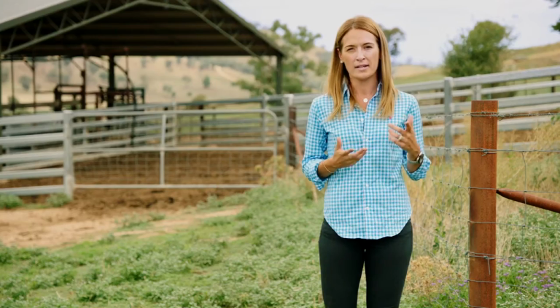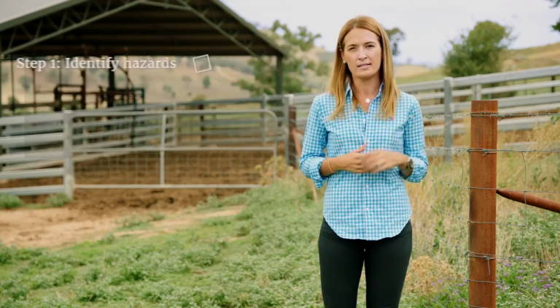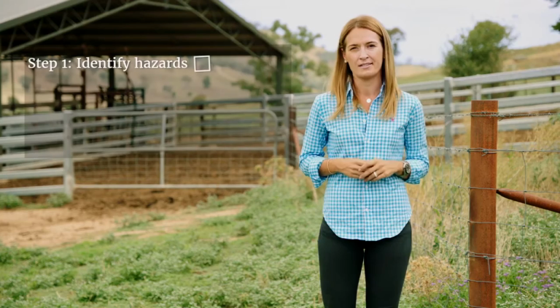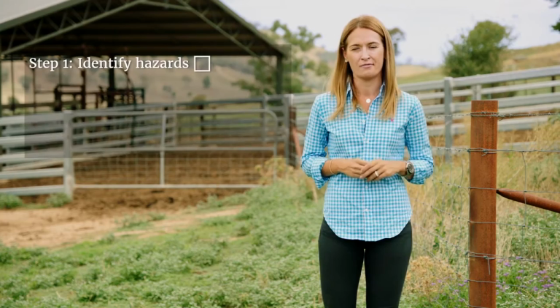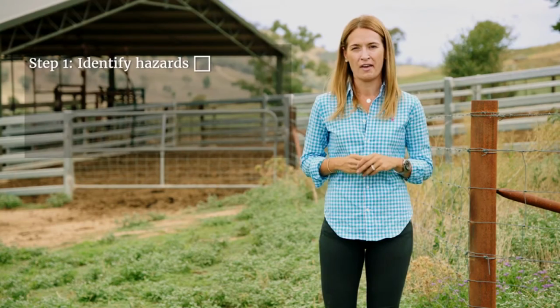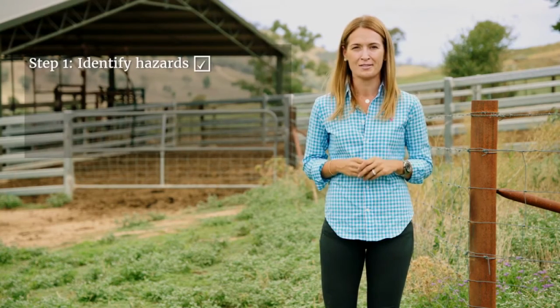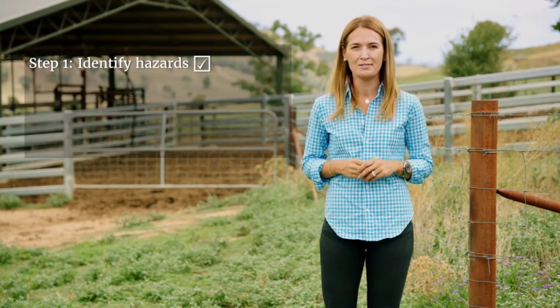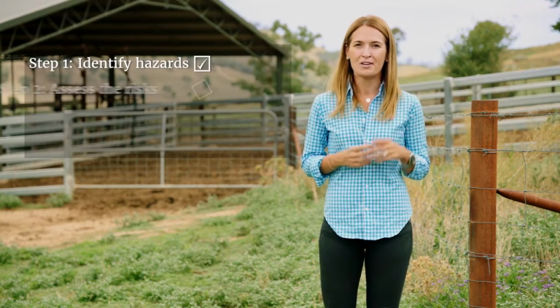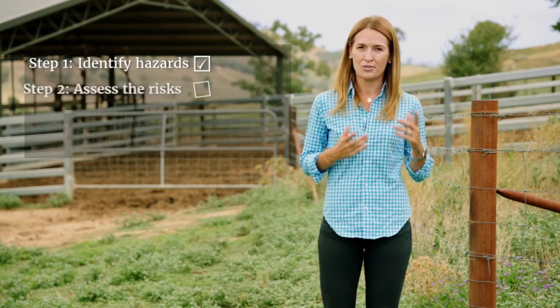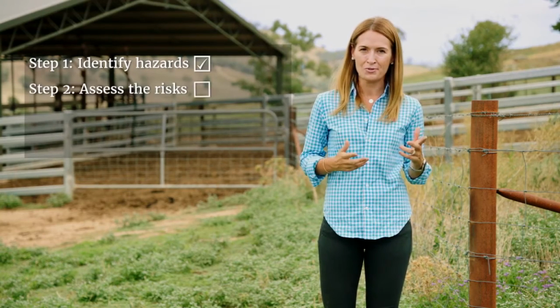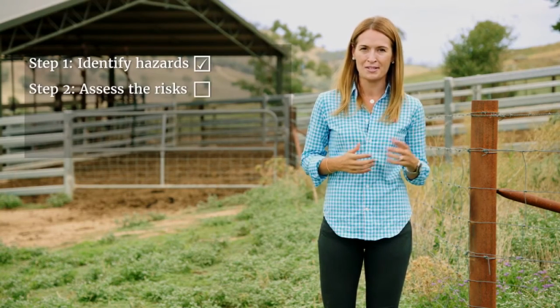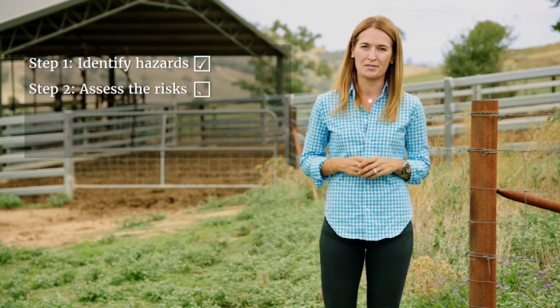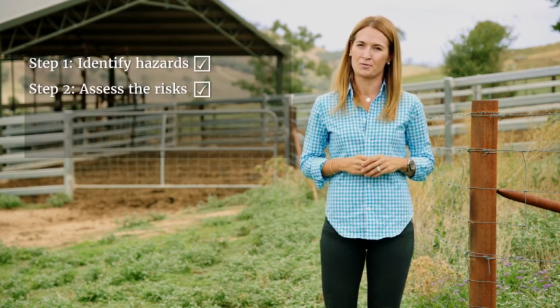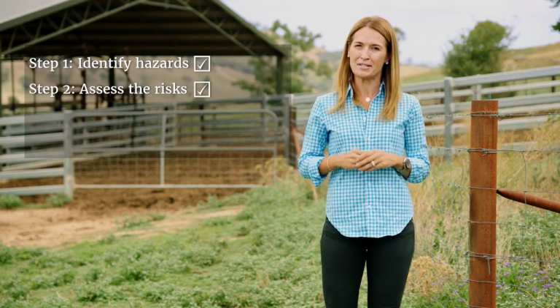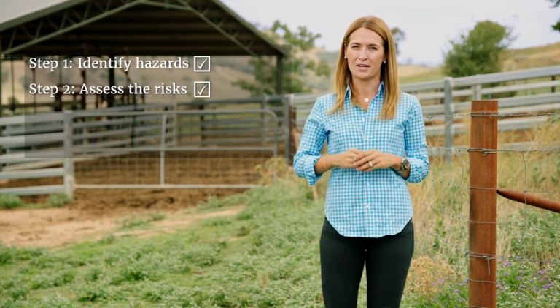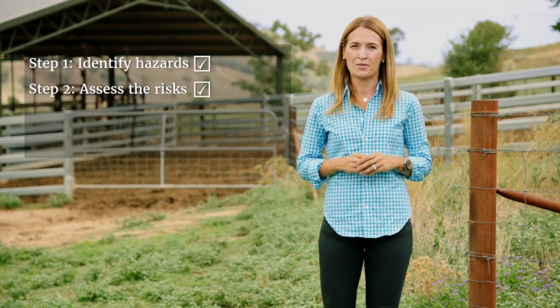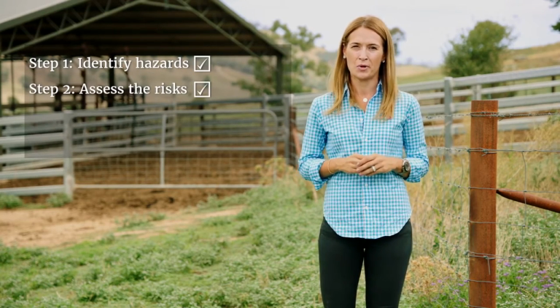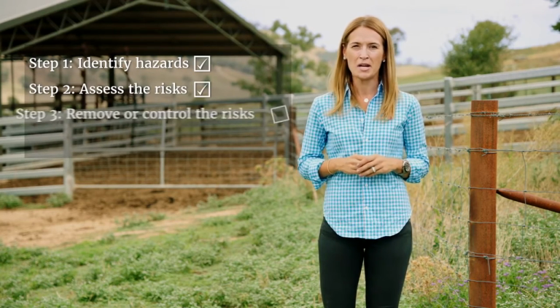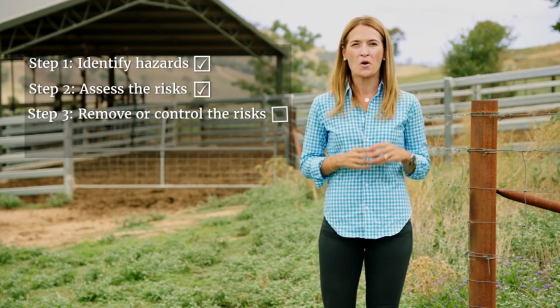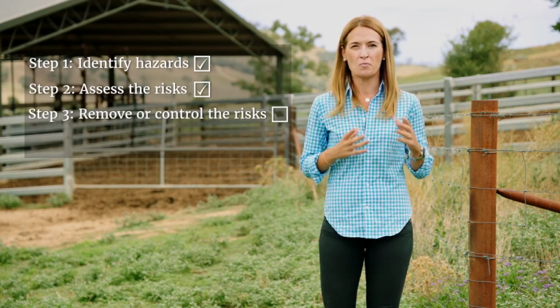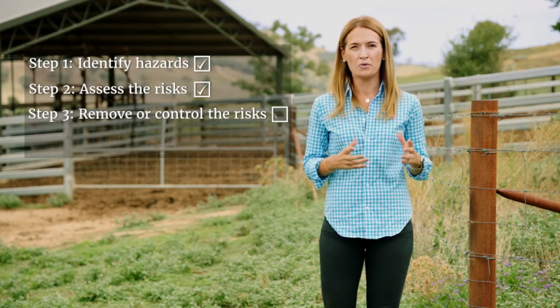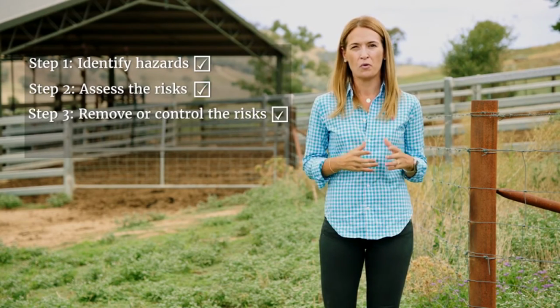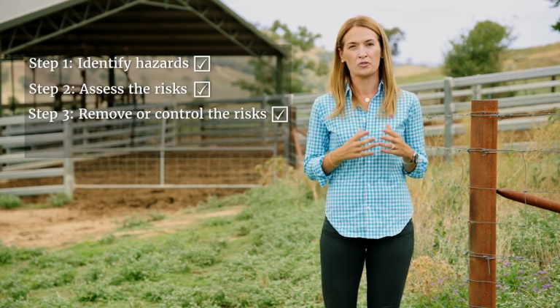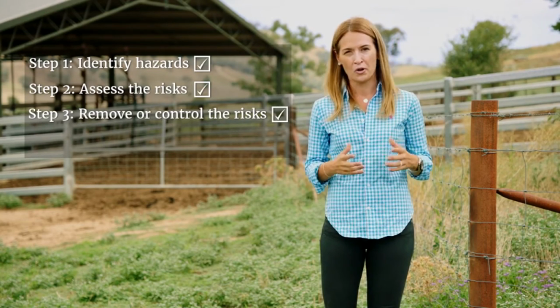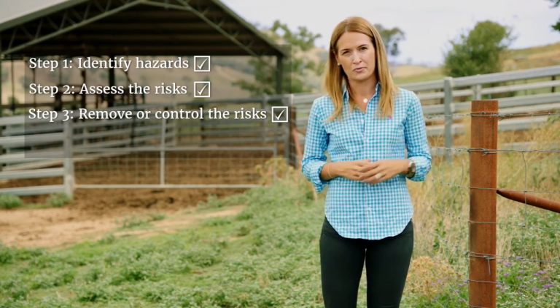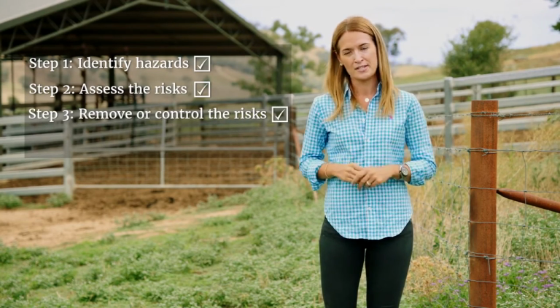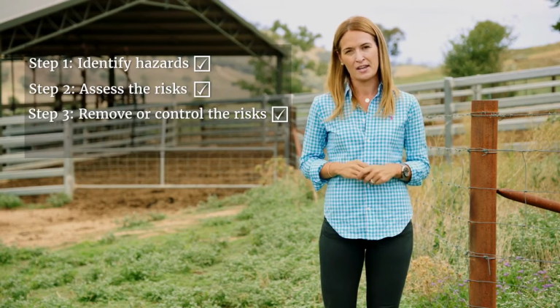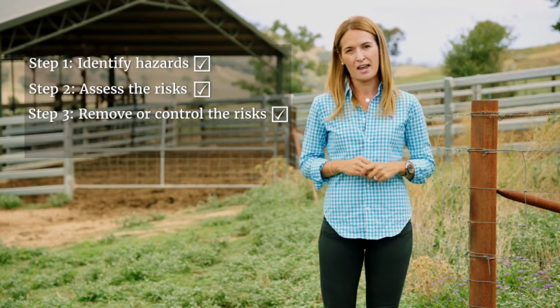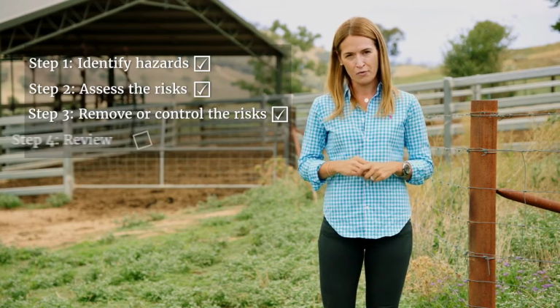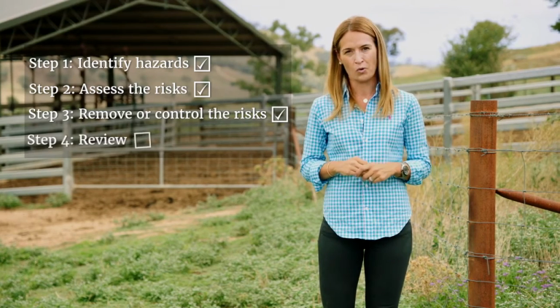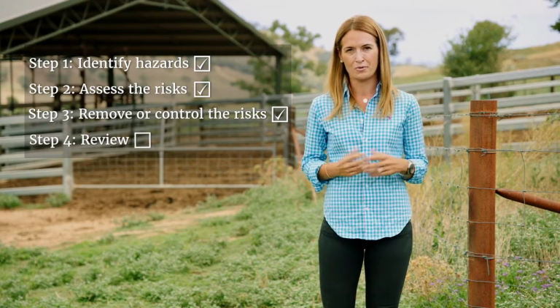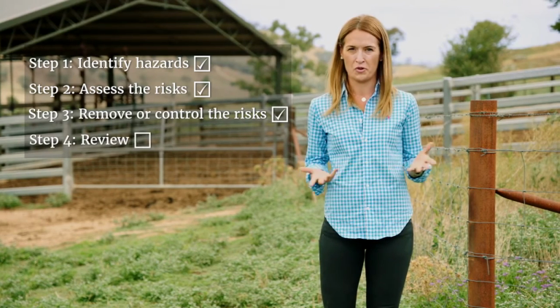One is identify the hazard. Two, assess the risk. Three, remove or control the risk. And four, review.